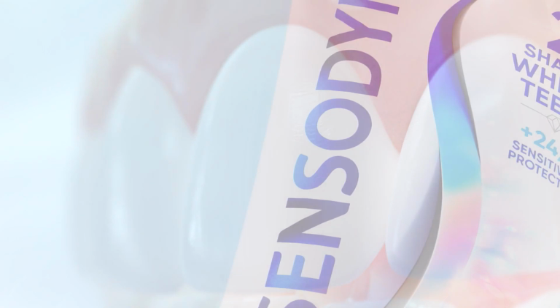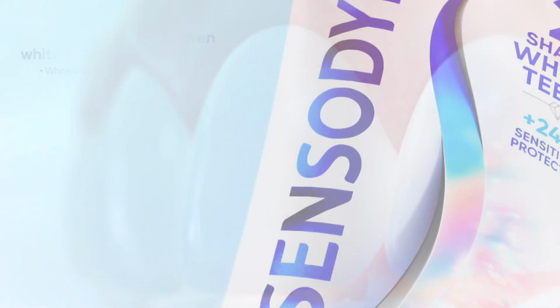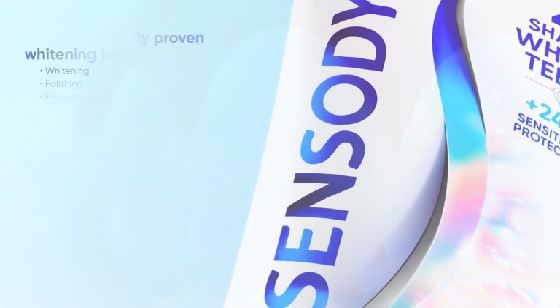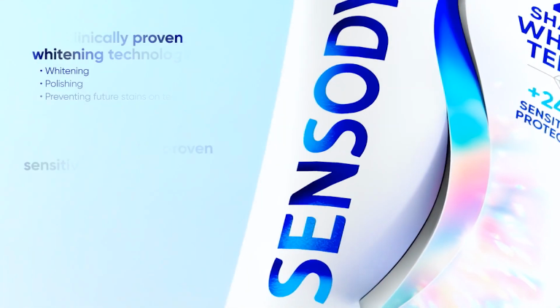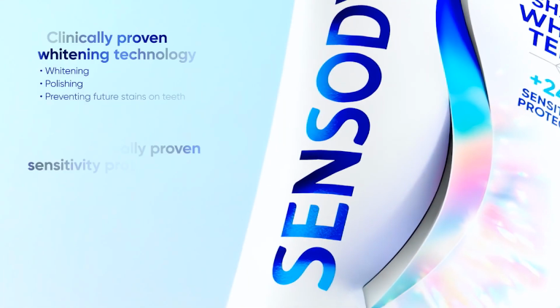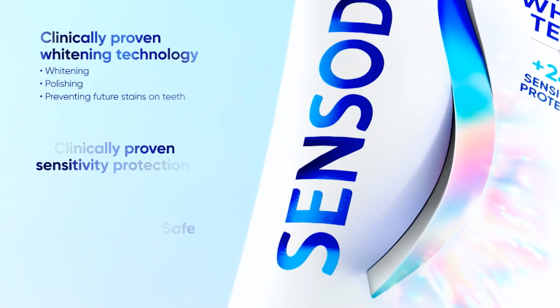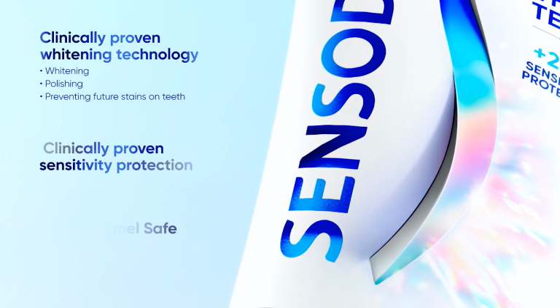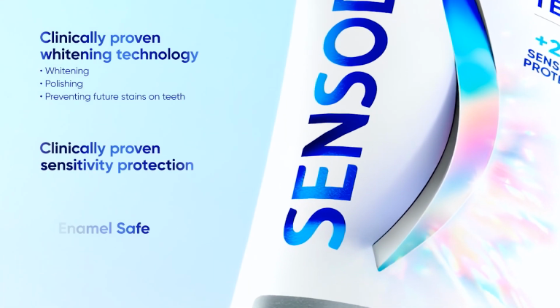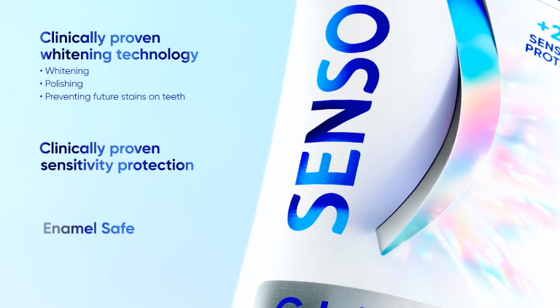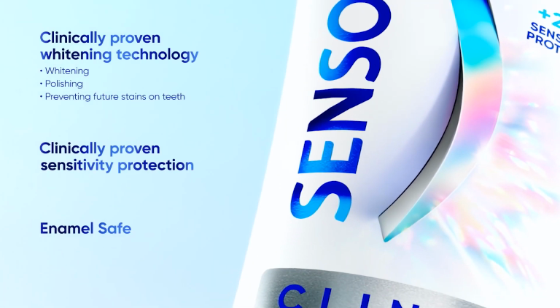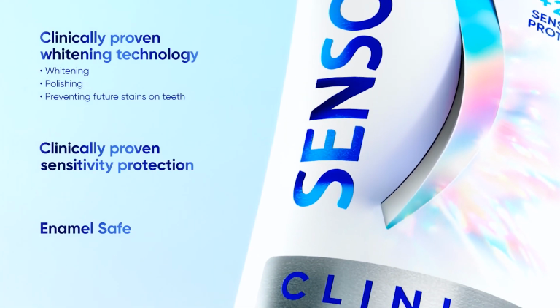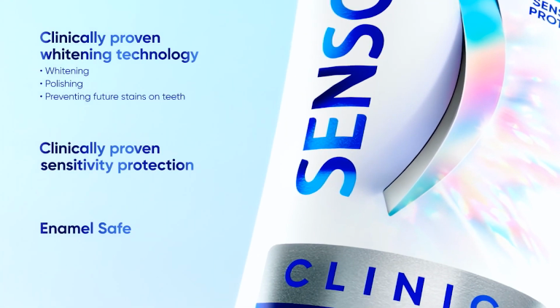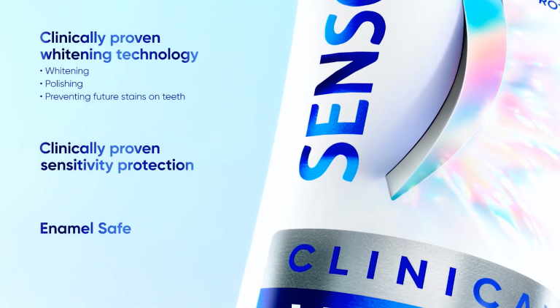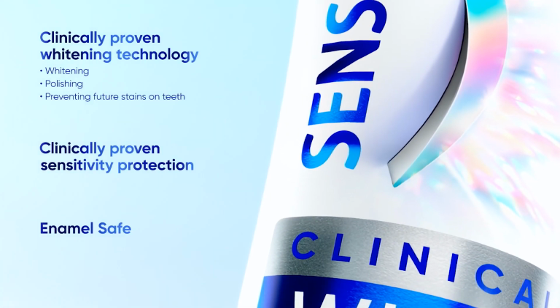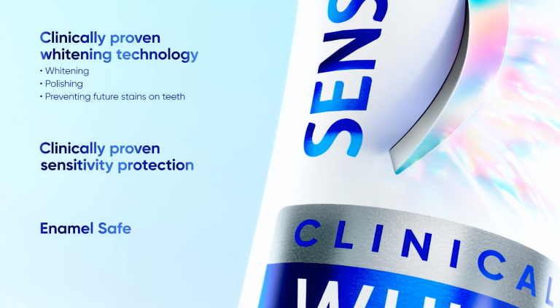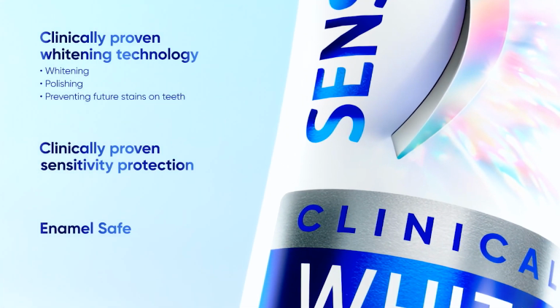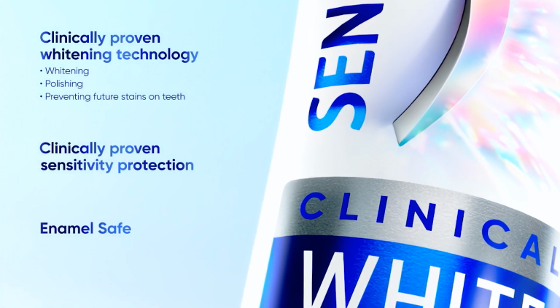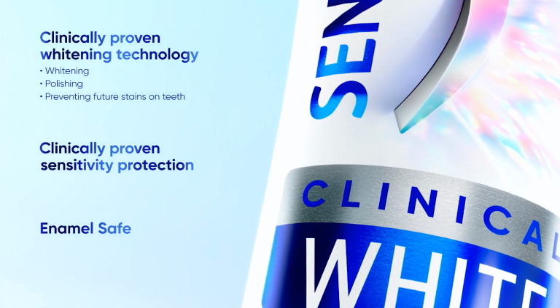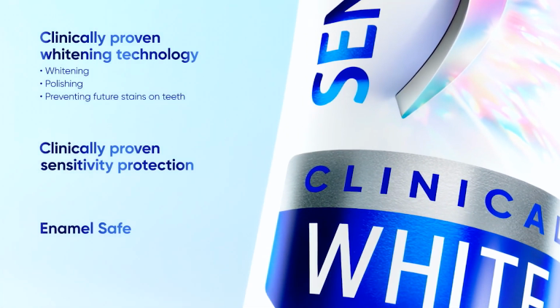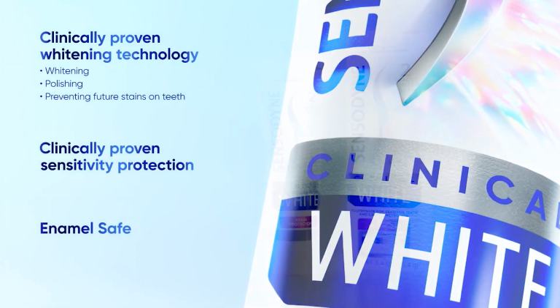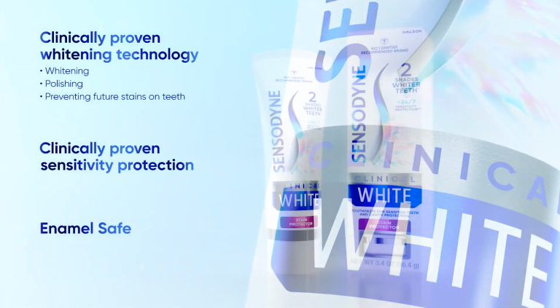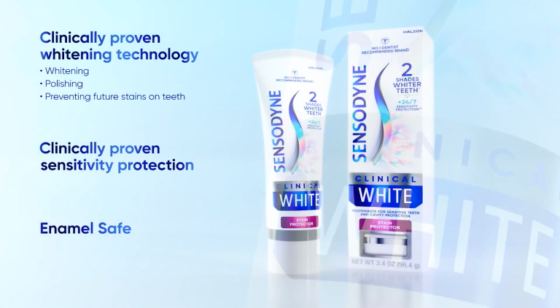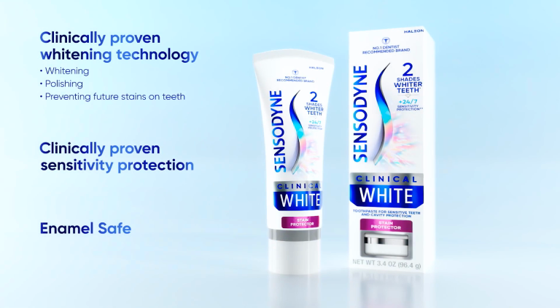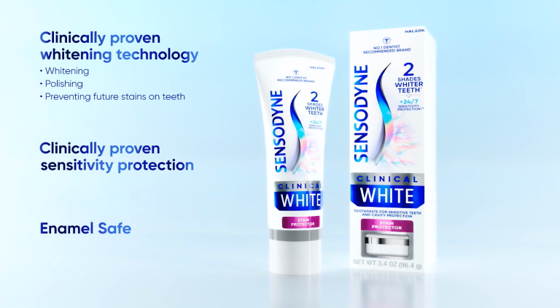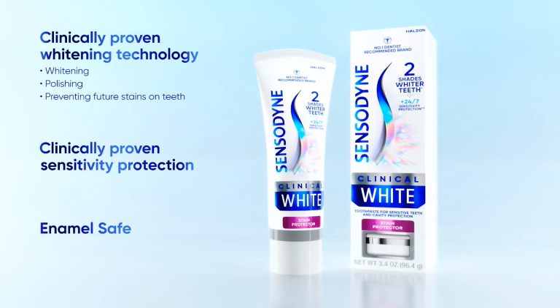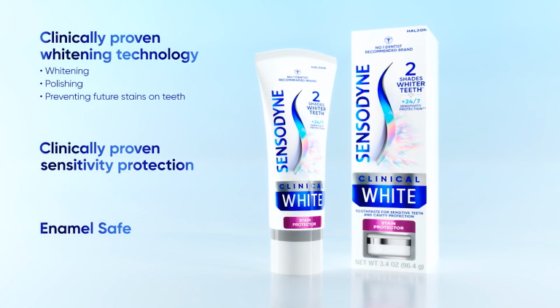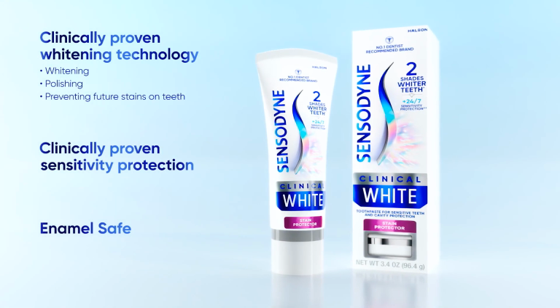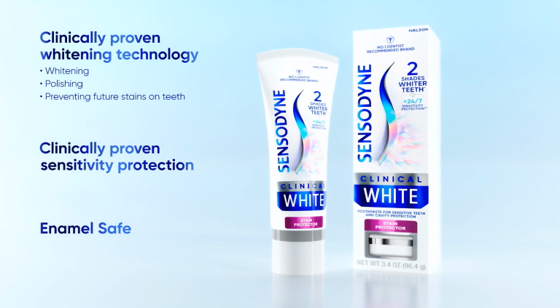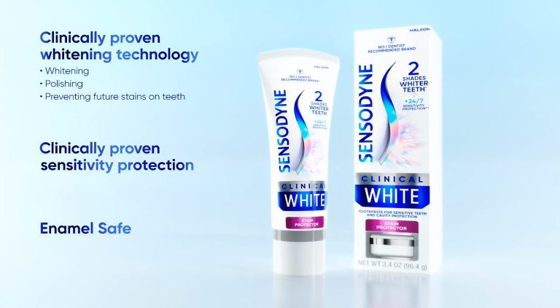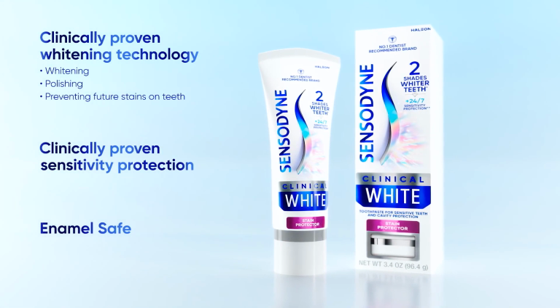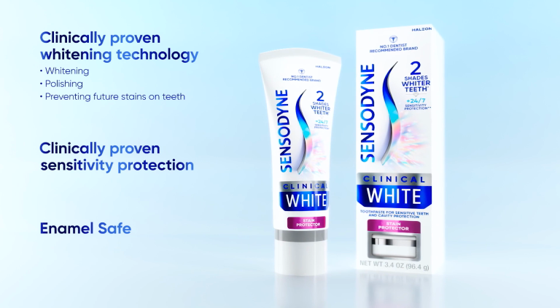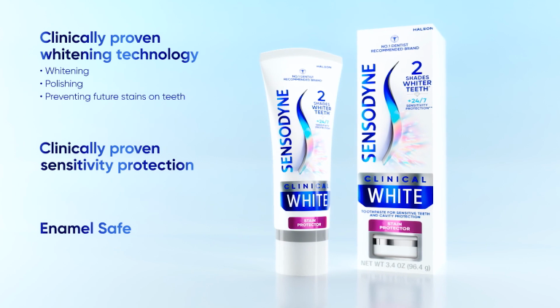Sensodyne Clinical White — for clinically proven whitening and sensitivity protection.